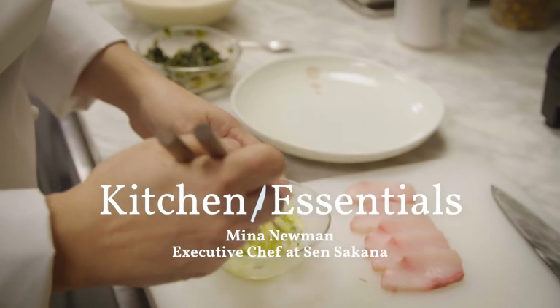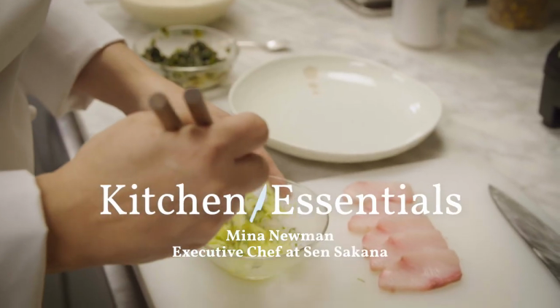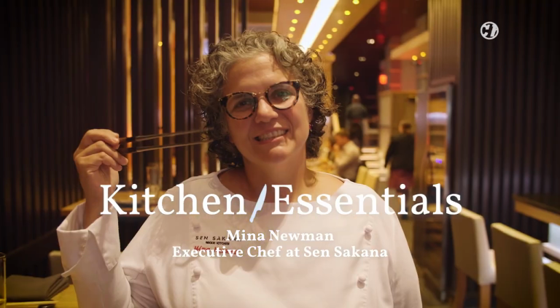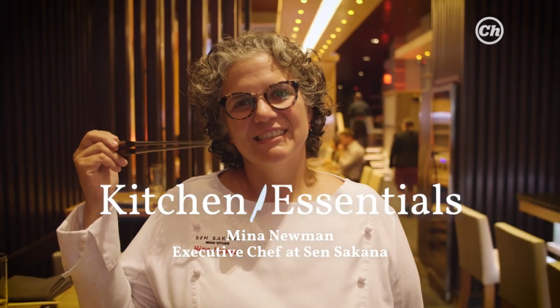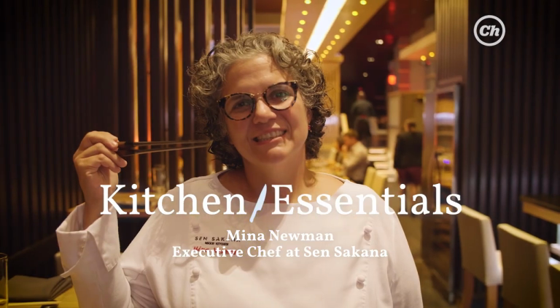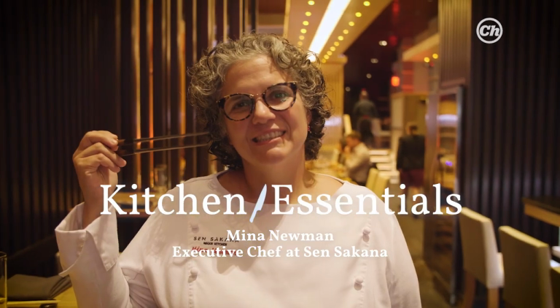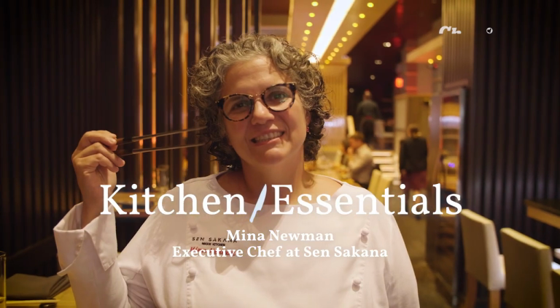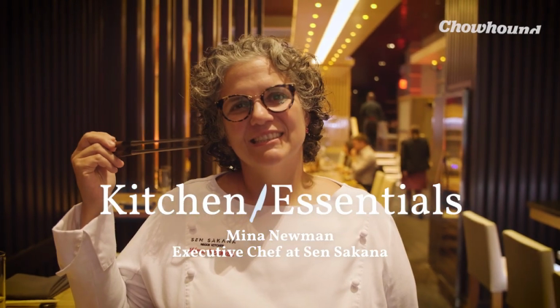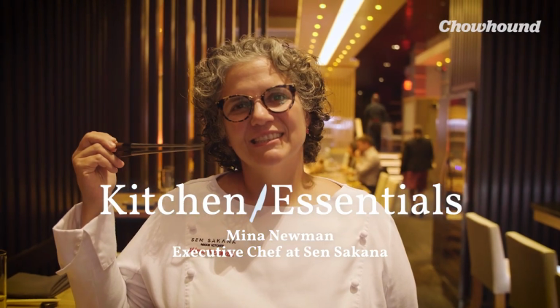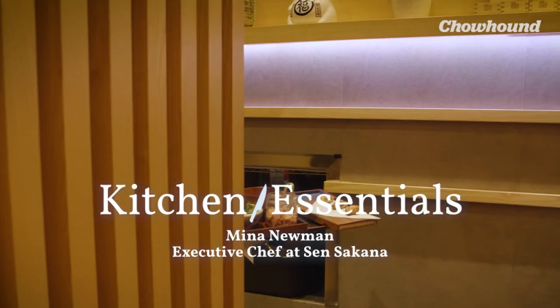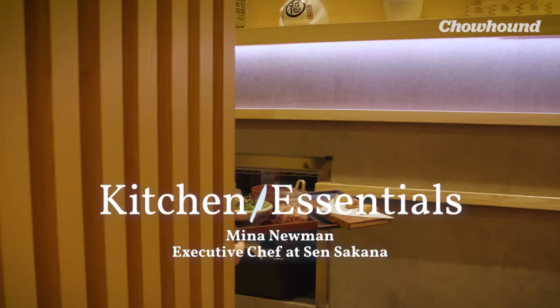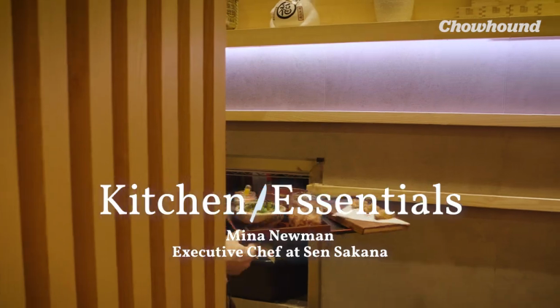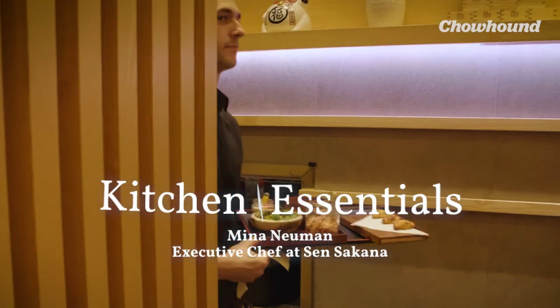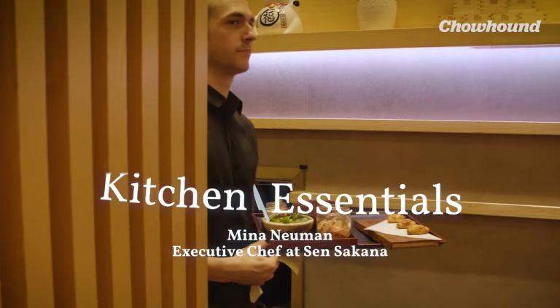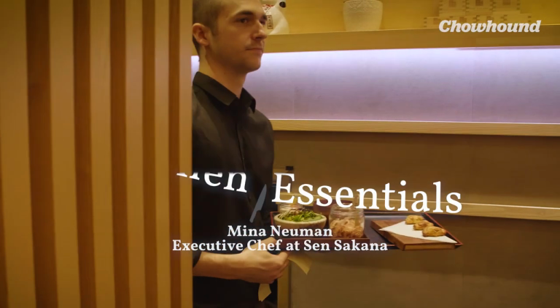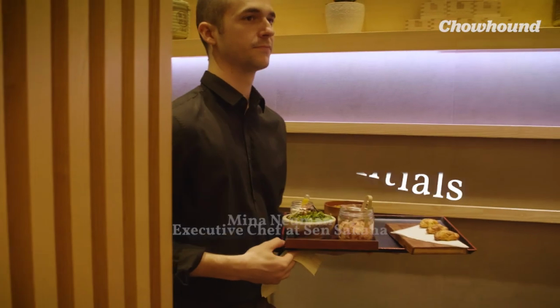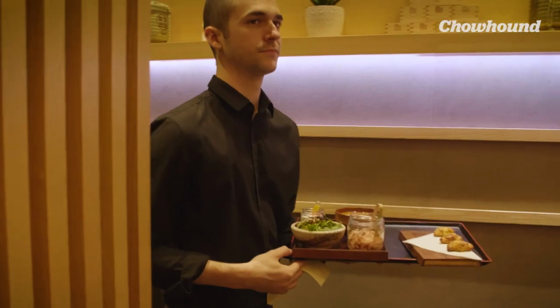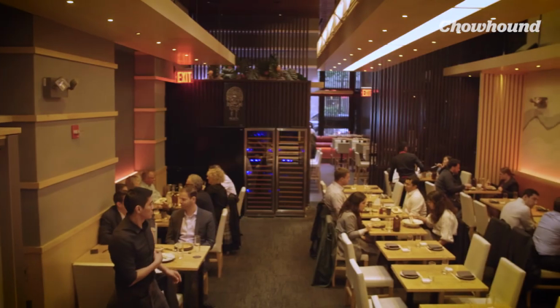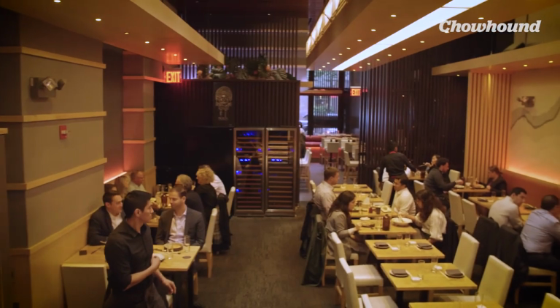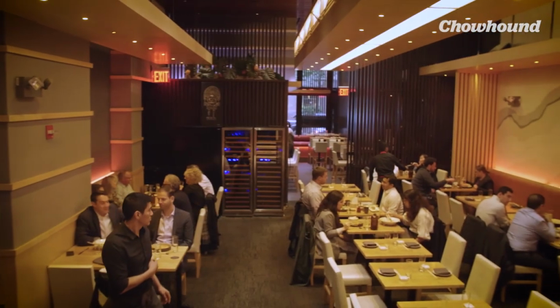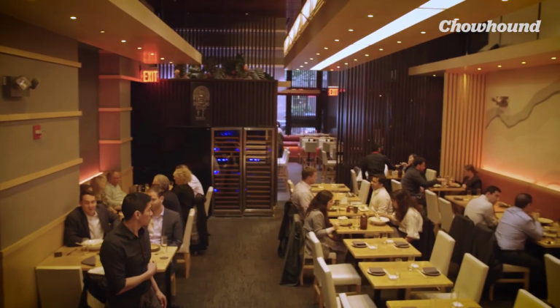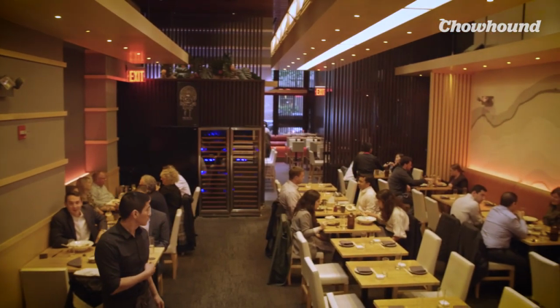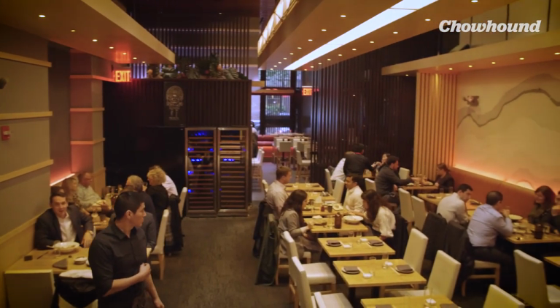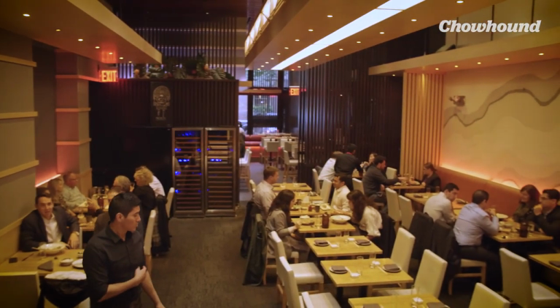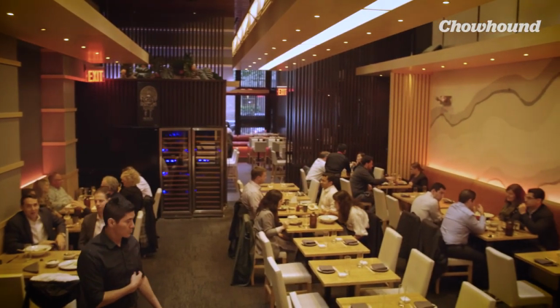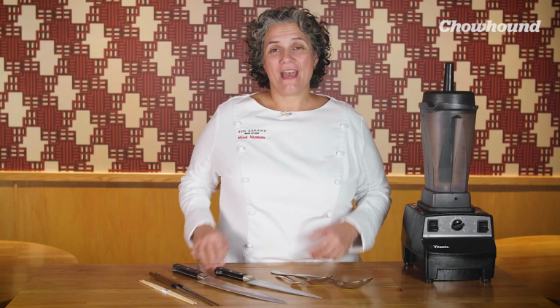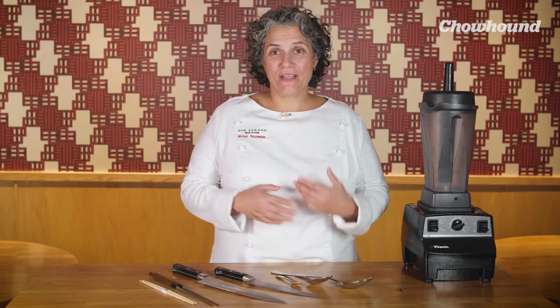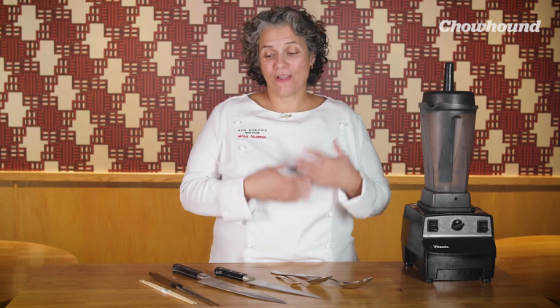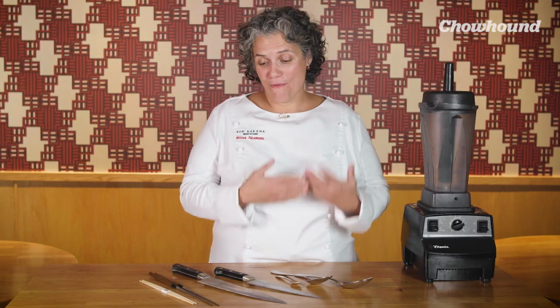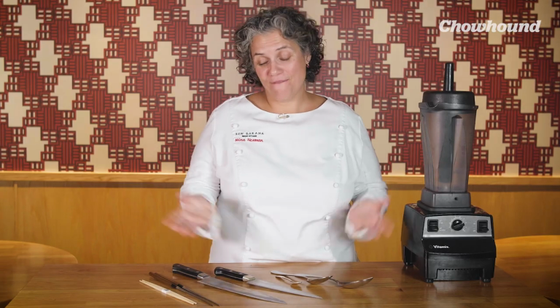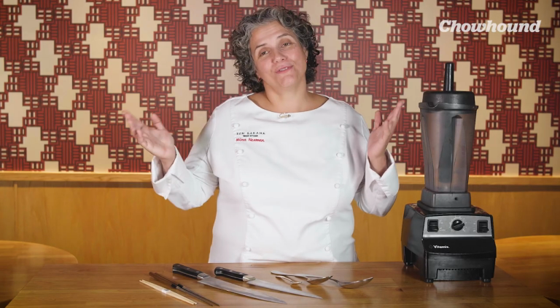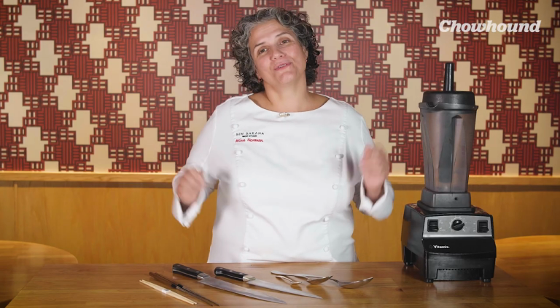Hi, my name is Mina Newman. I'm the executive chef at Sensacana Restaurant in Midtown Manhattan, New York. And these are my favorite tools.